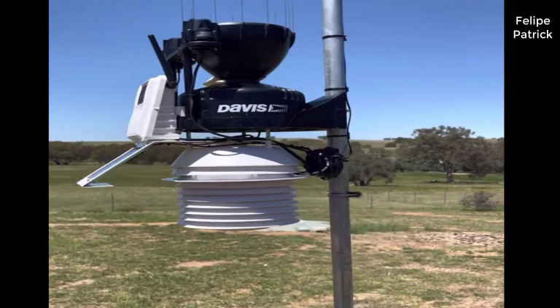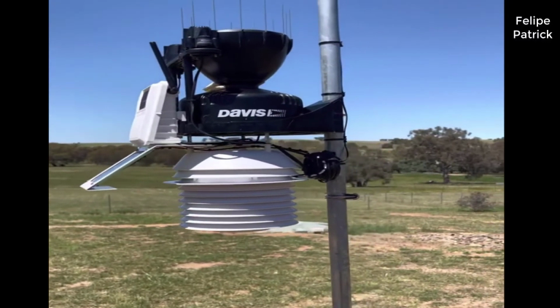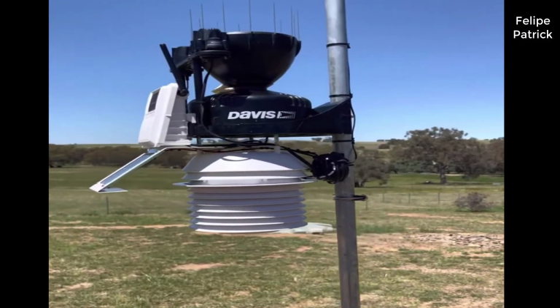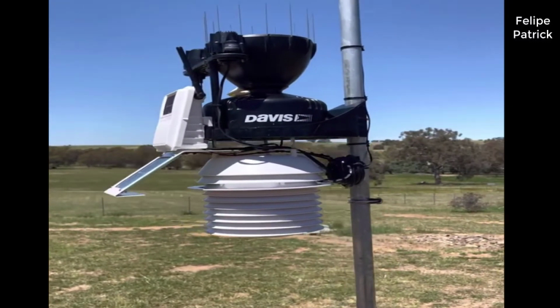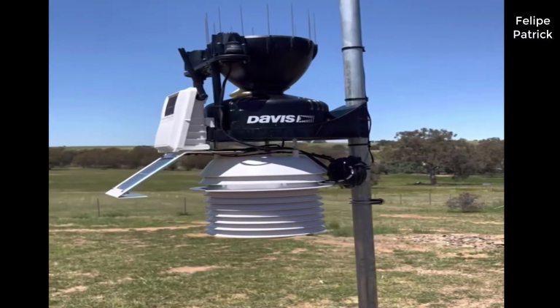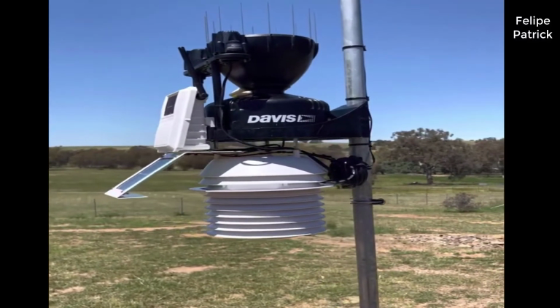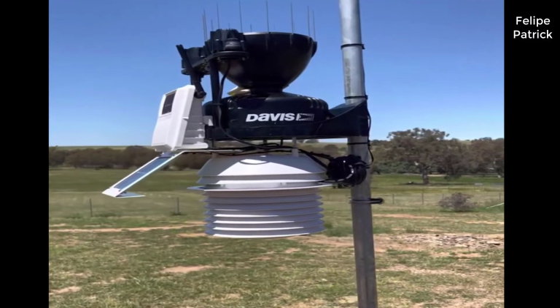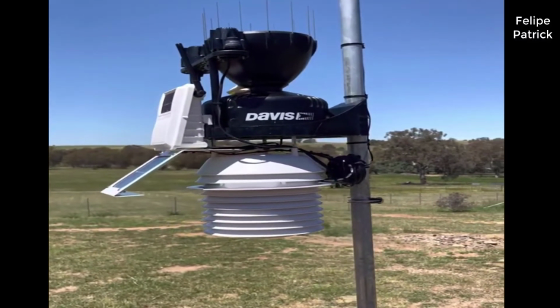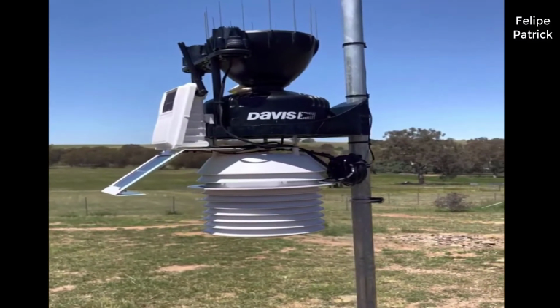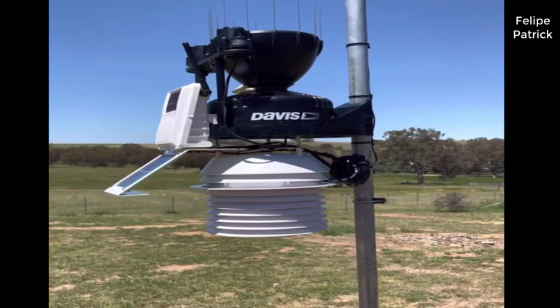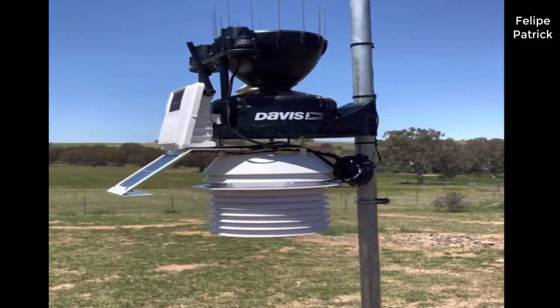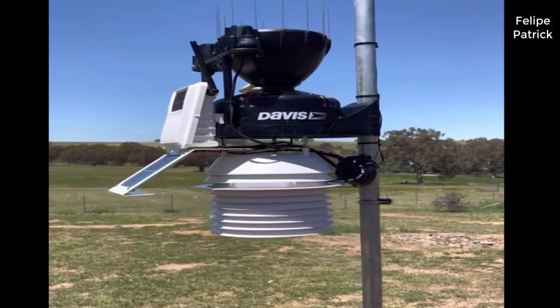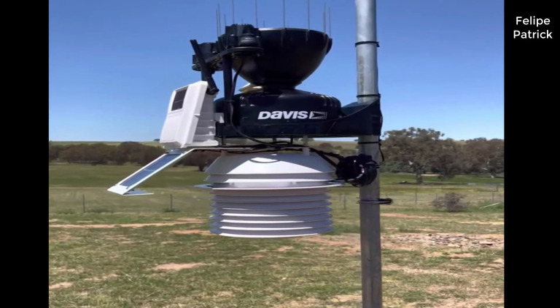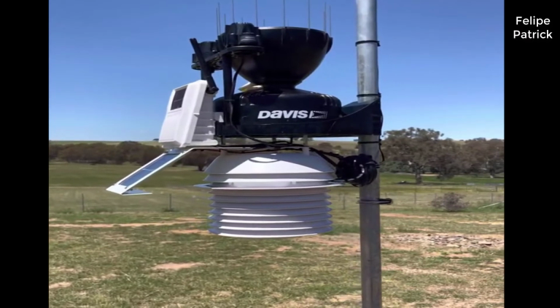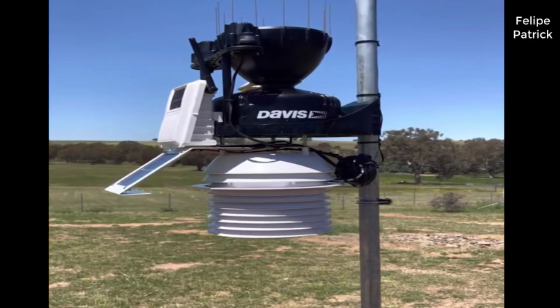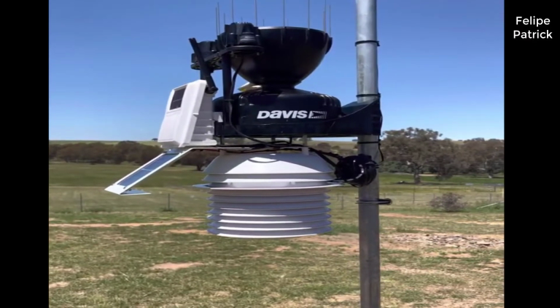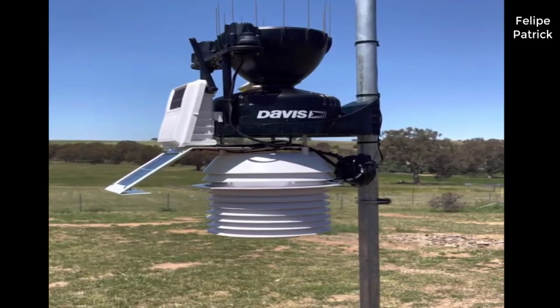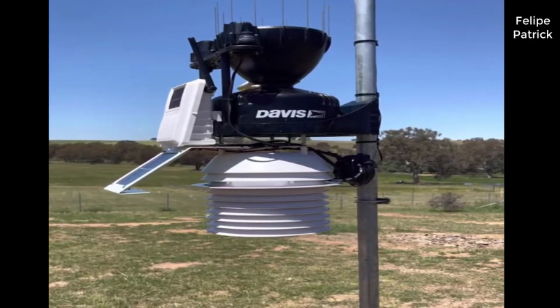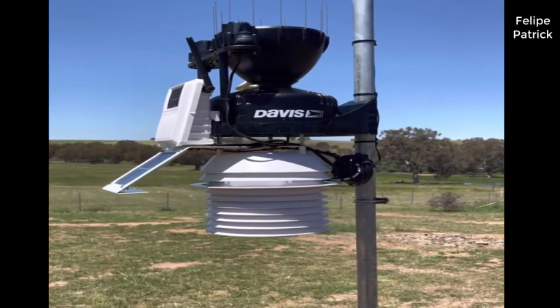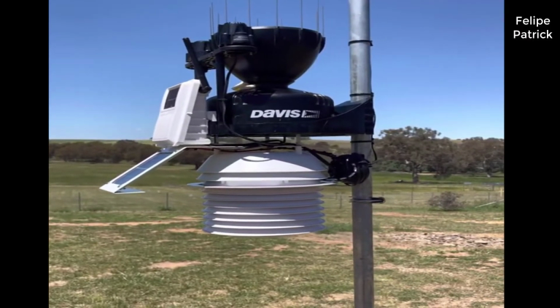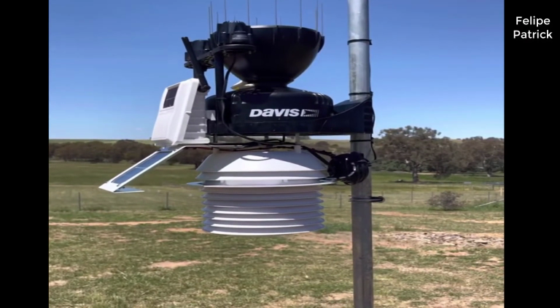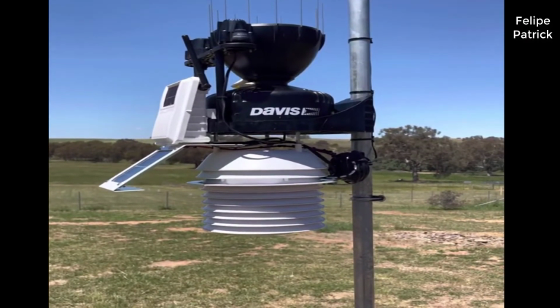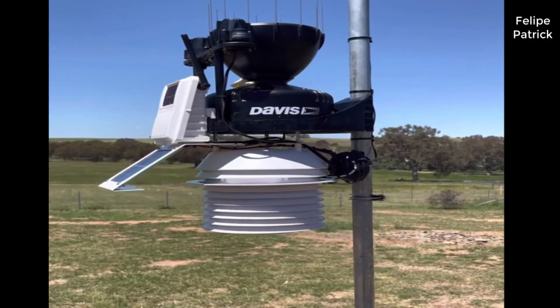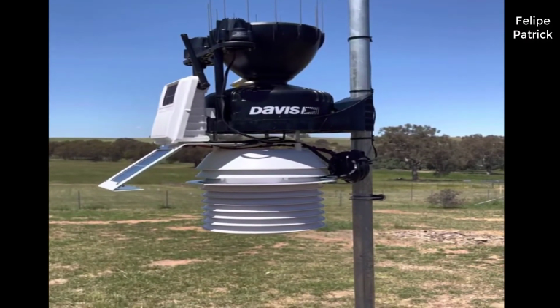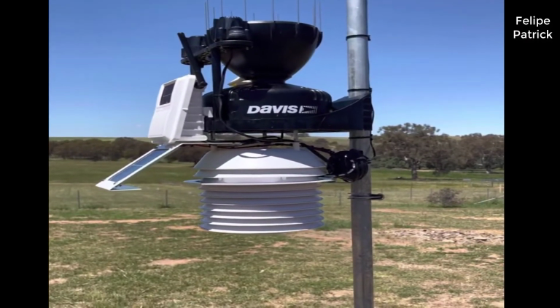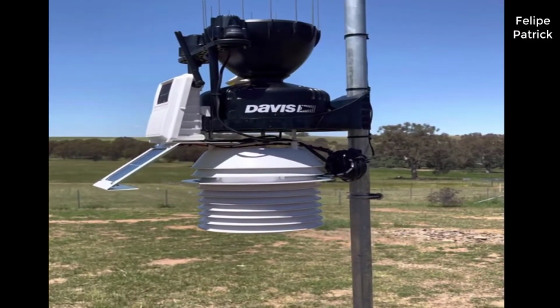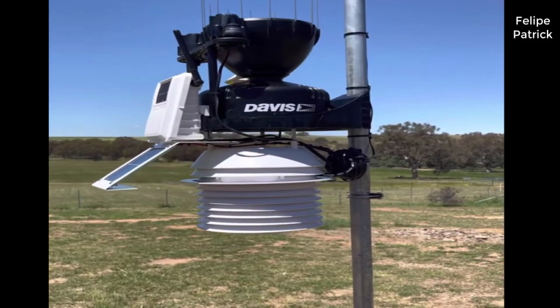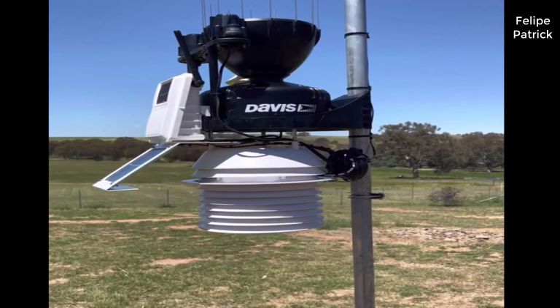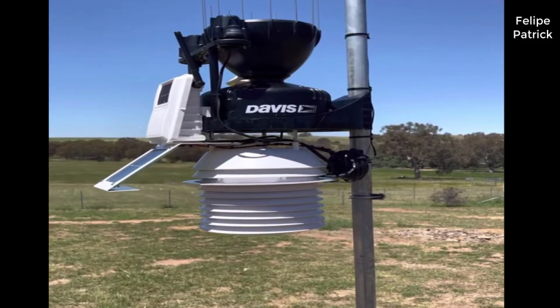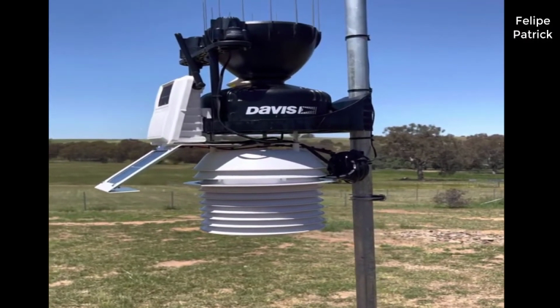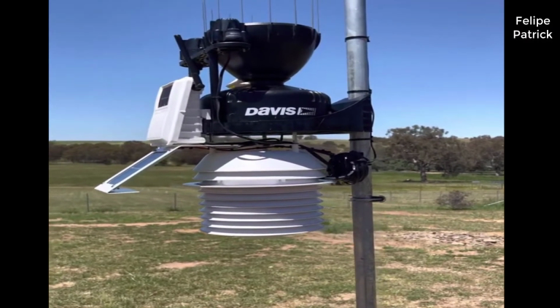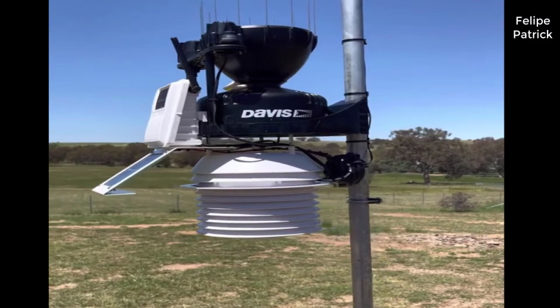Real quick, I should mention I've actually found a pretty good deal on this. I'll put a link to that into the description below so you can check that out if you're interested.